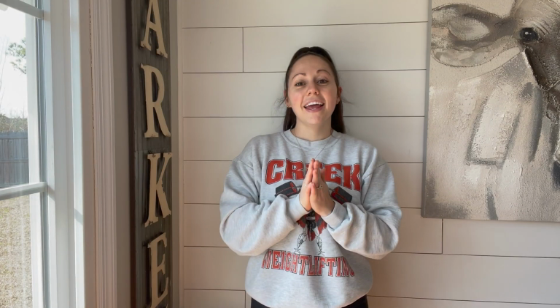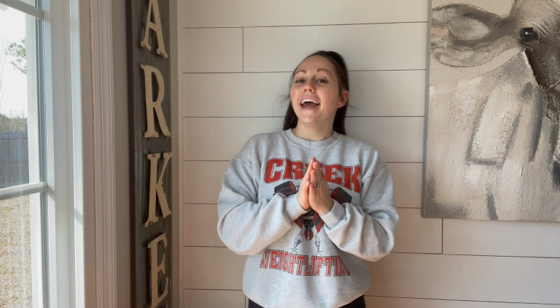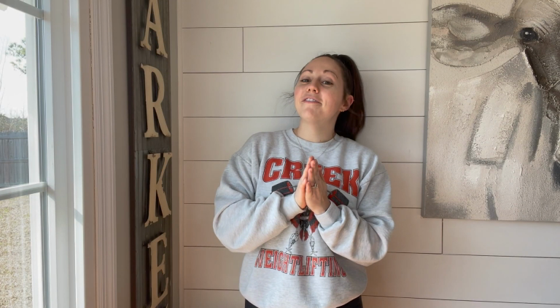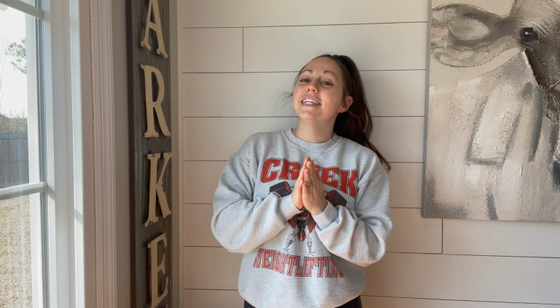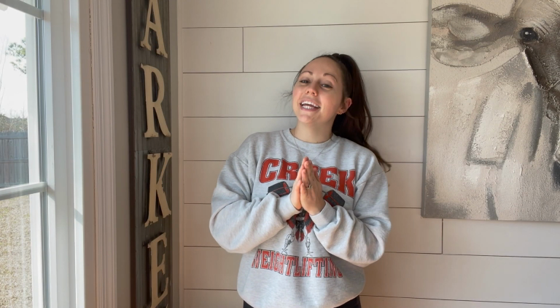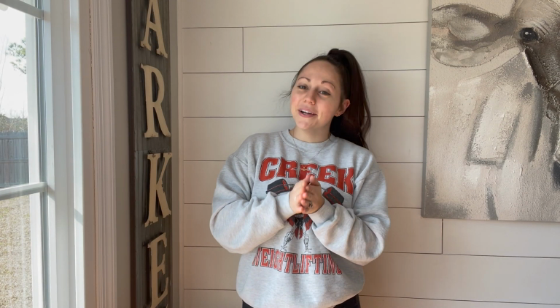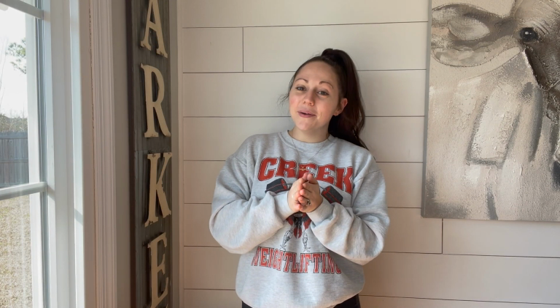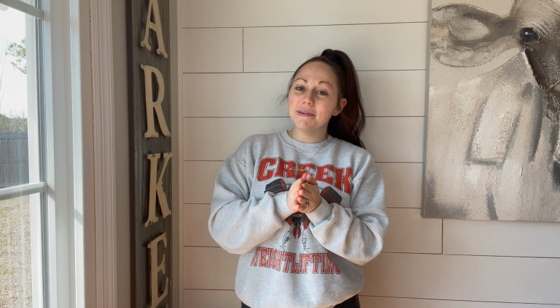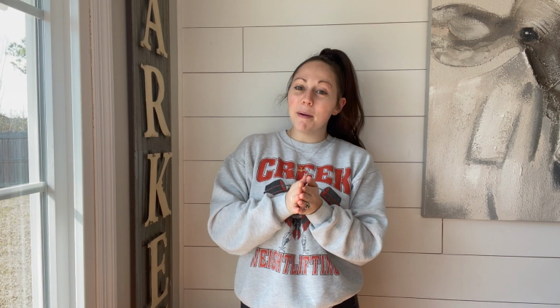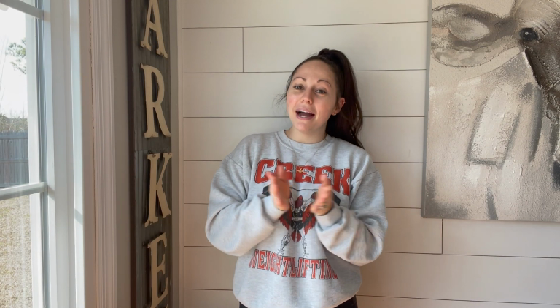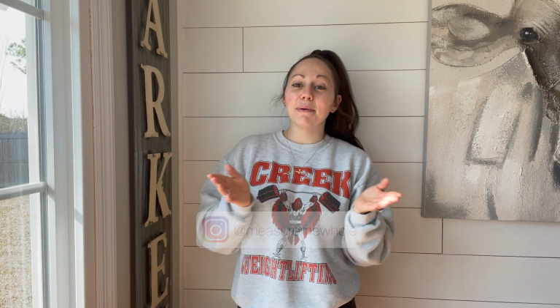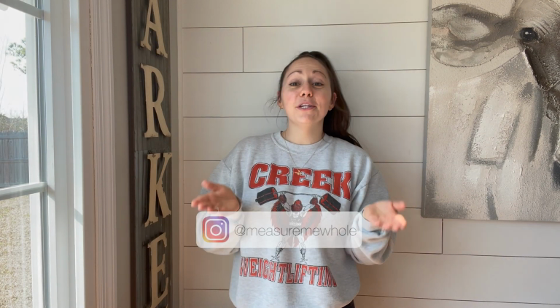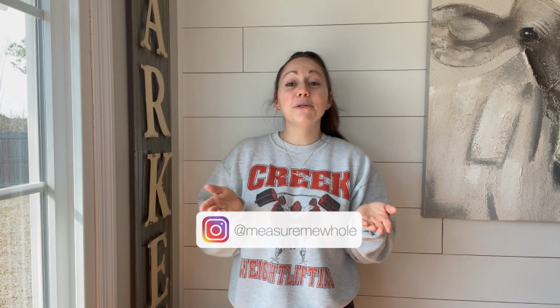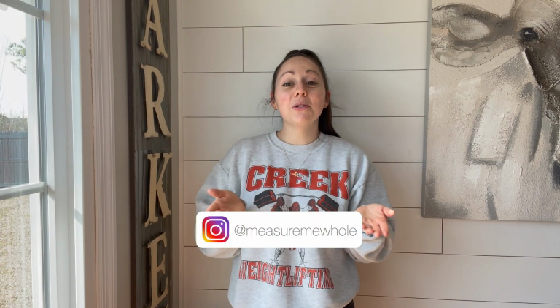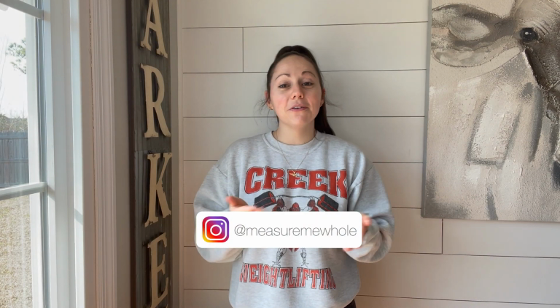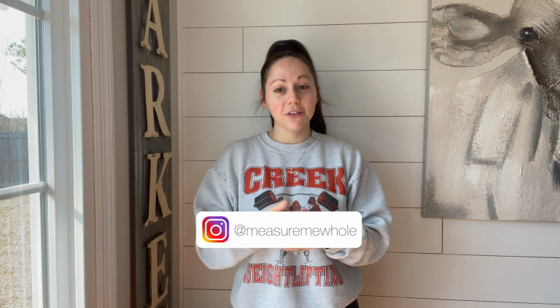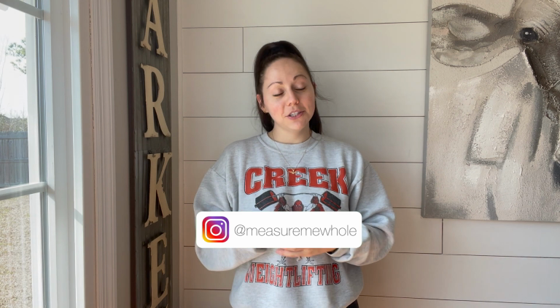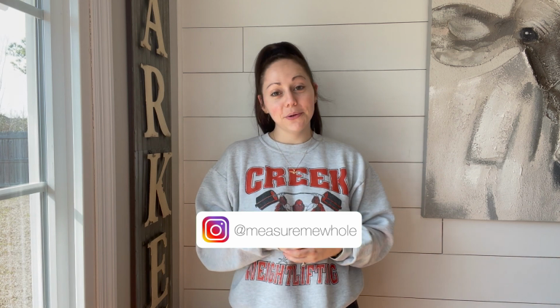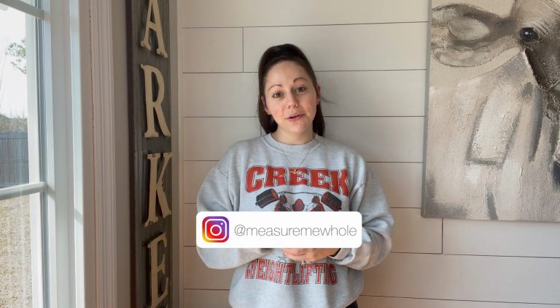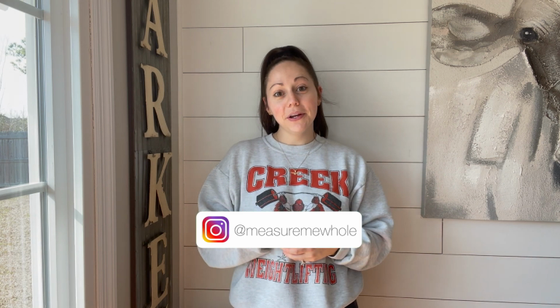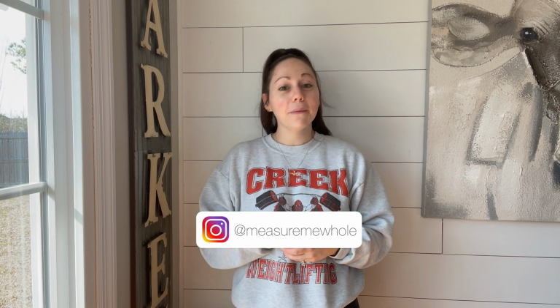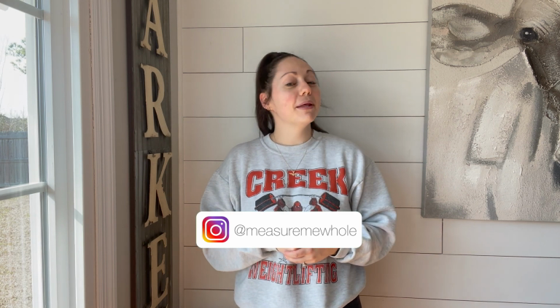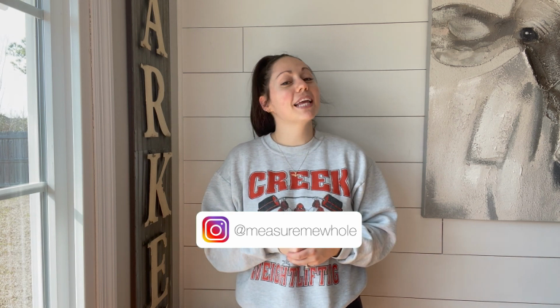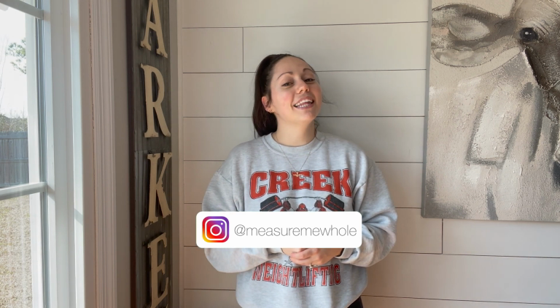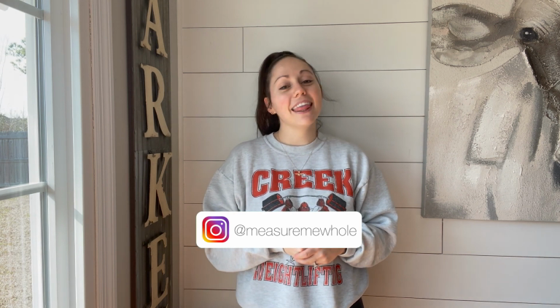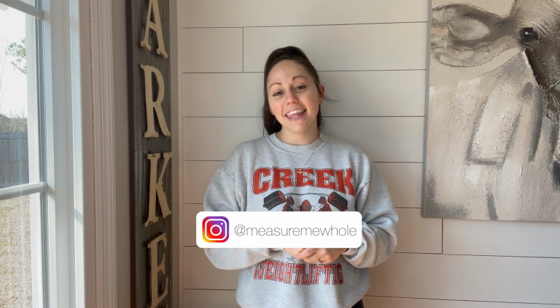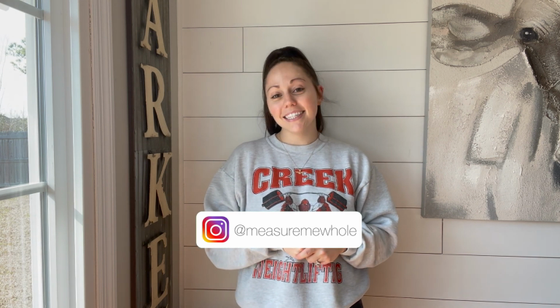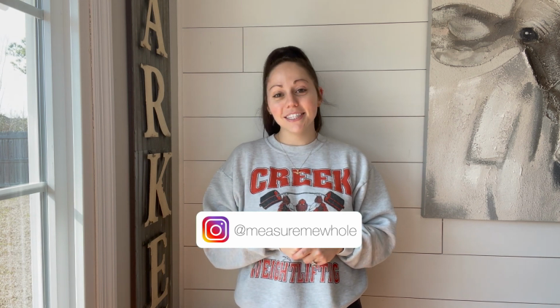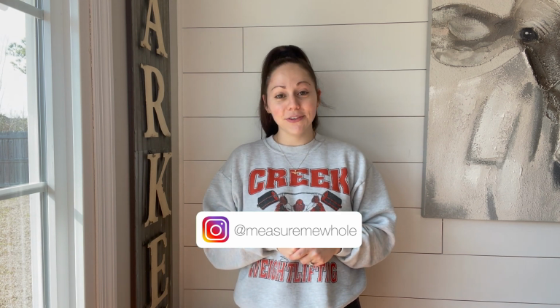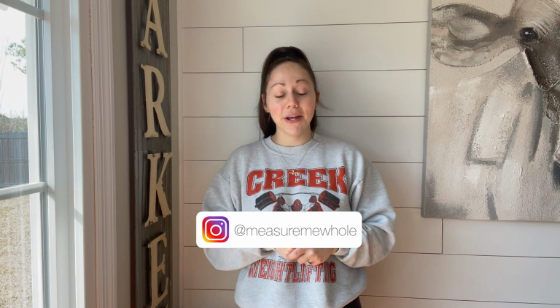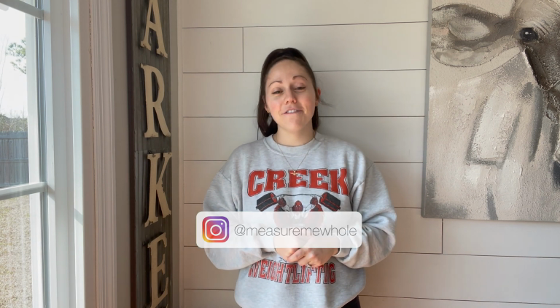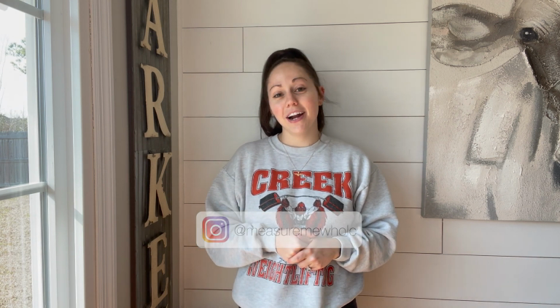Hey friends and welcome back to my YouTube channel. For those of you who are new here, my name is Kaylee and this is Foodie Bright.